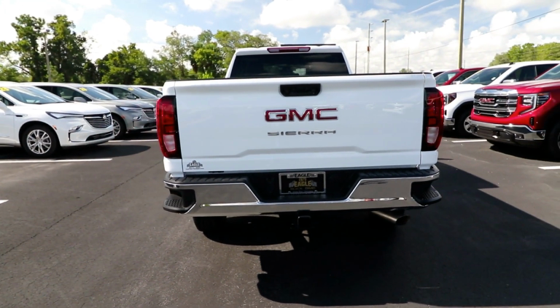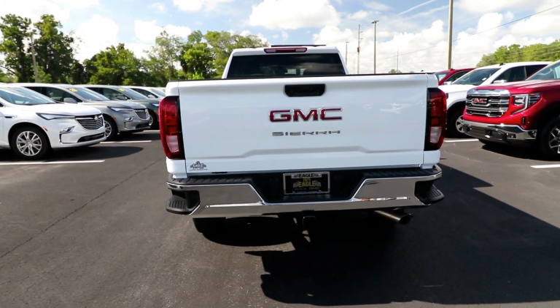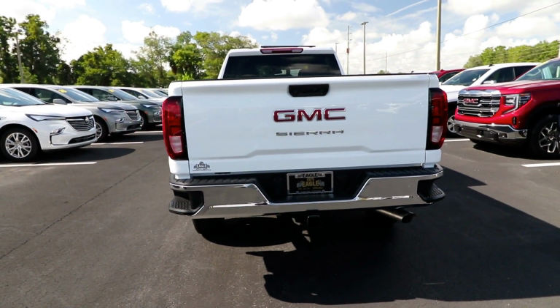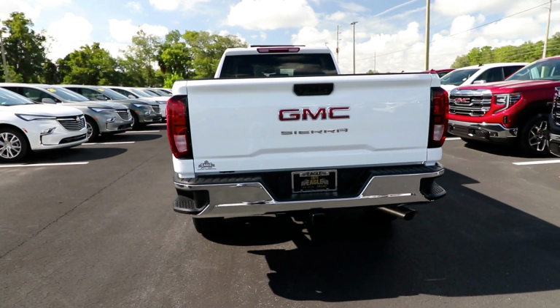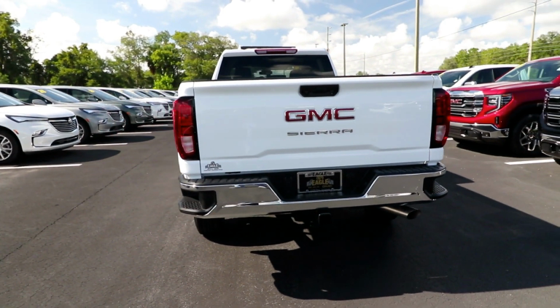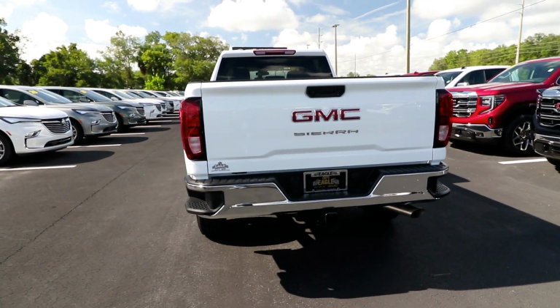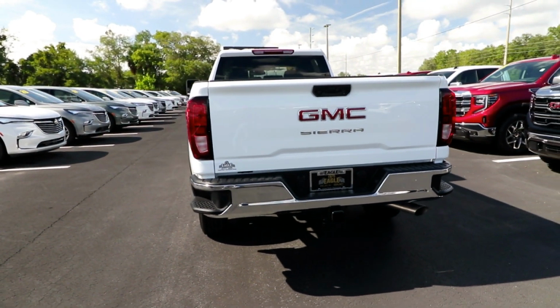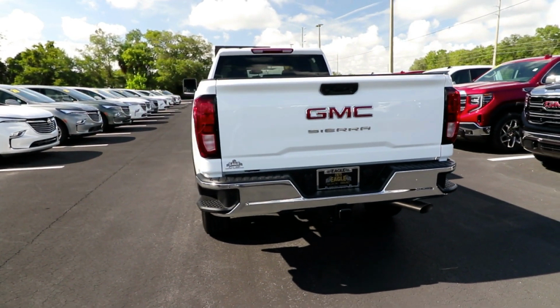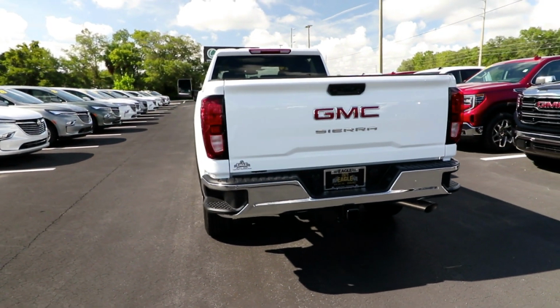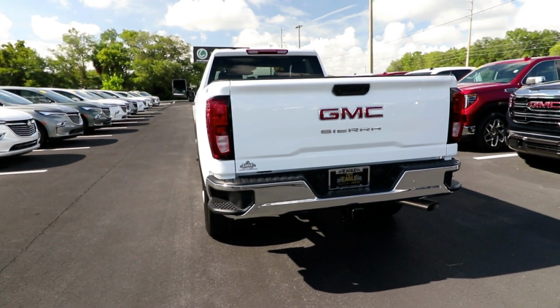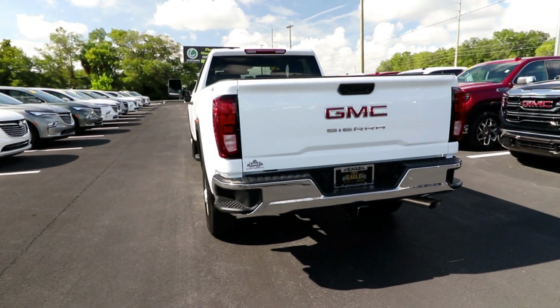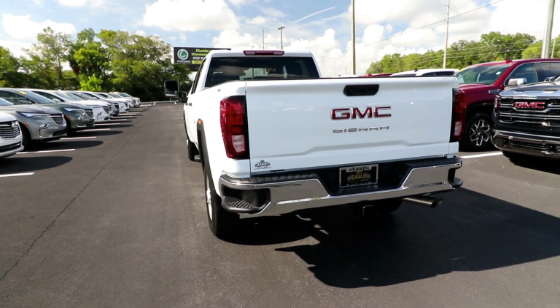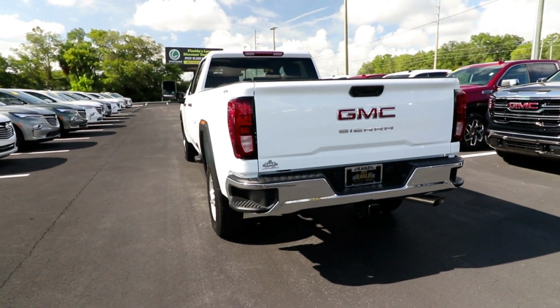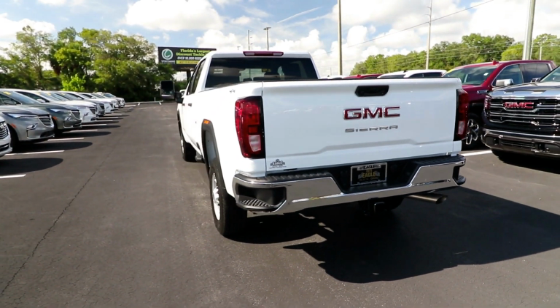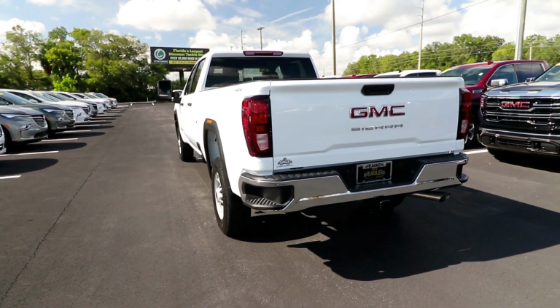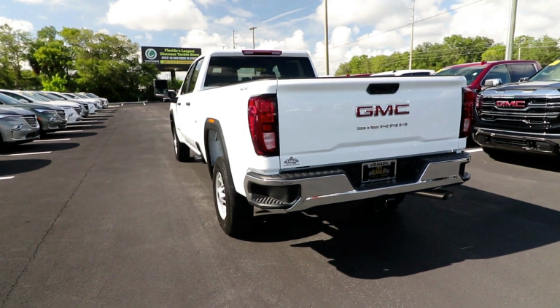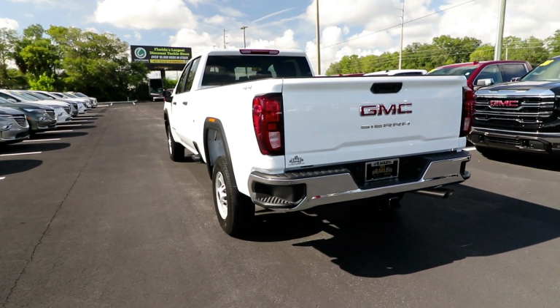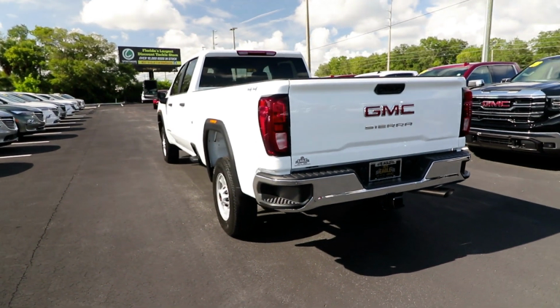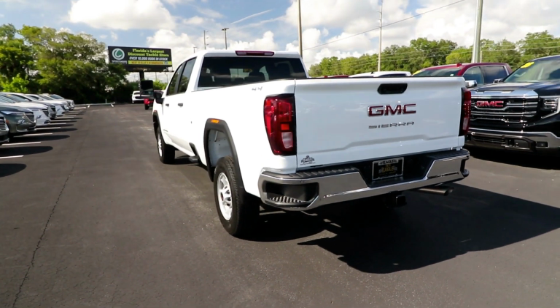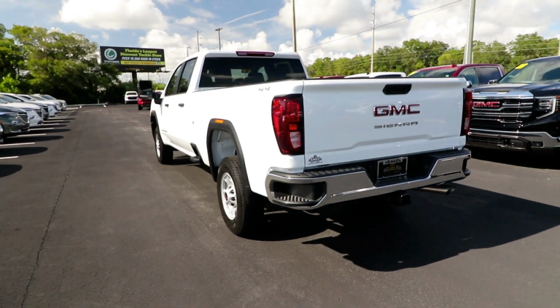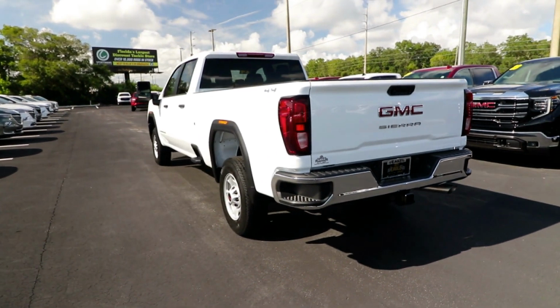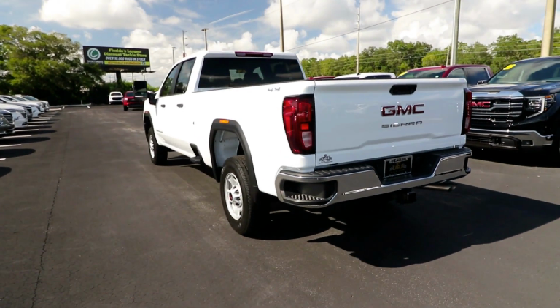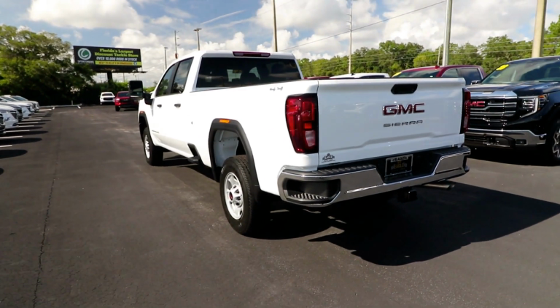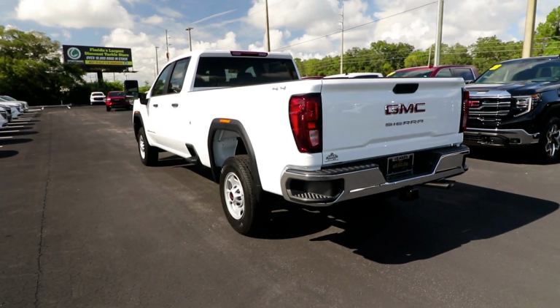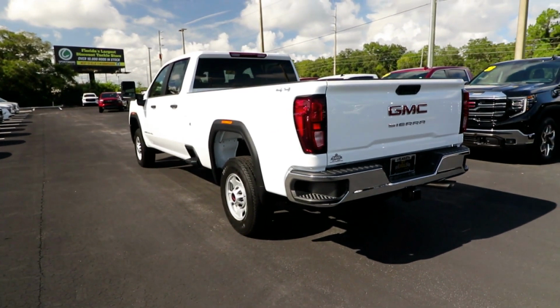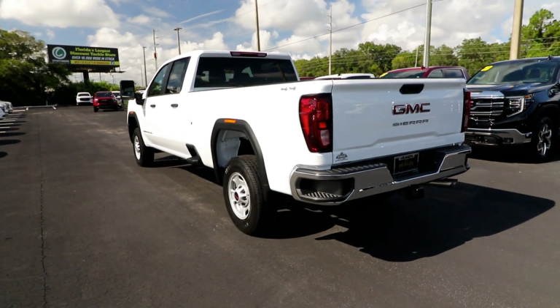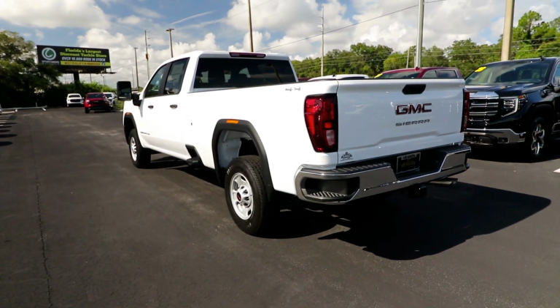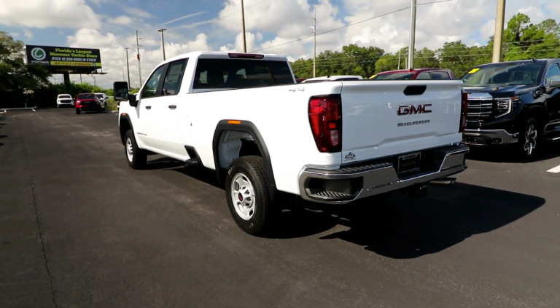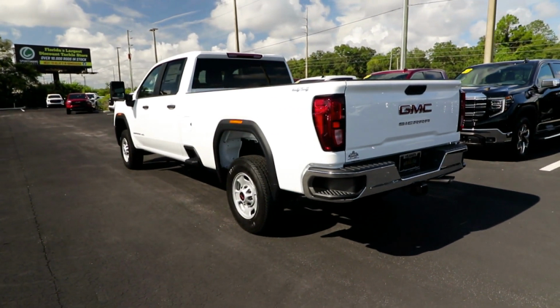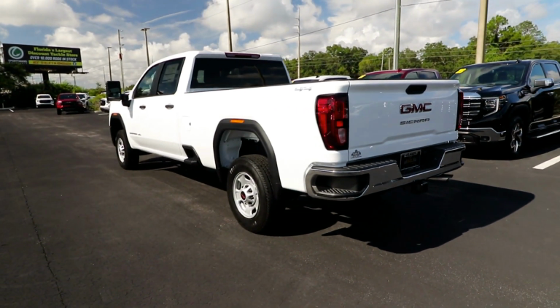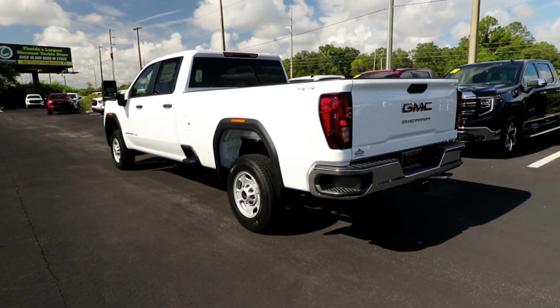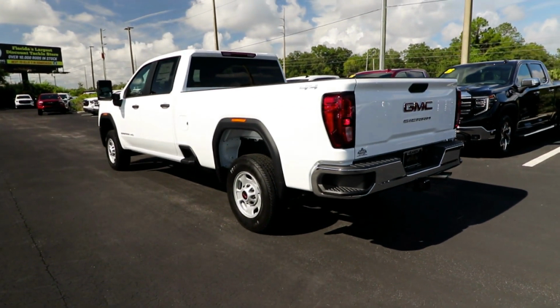This handsomely styled workhorse is designed to maximize comfort, convenience, and confidence.